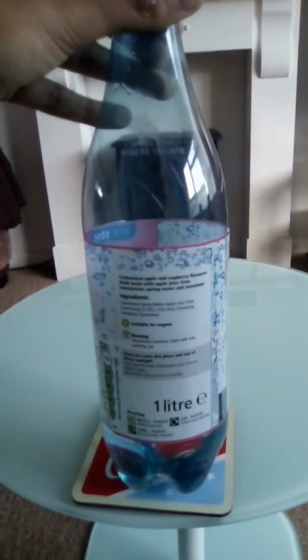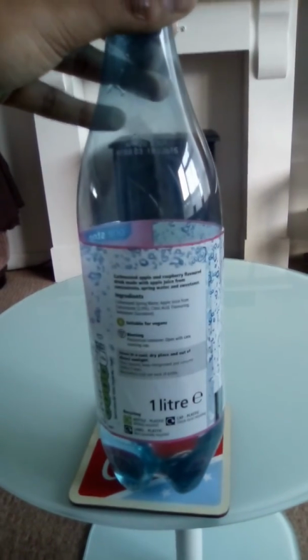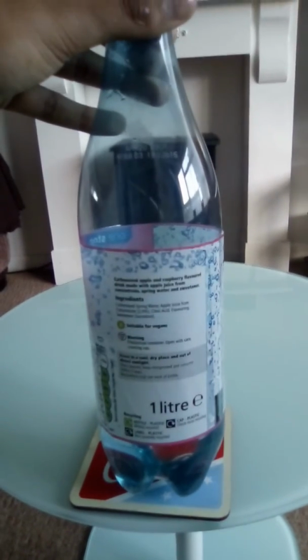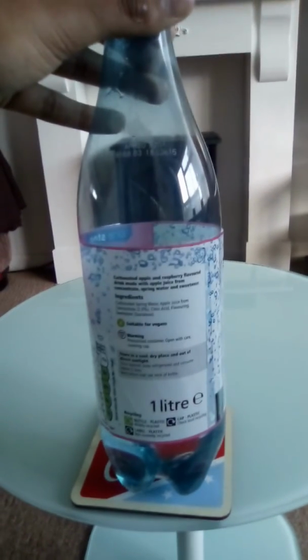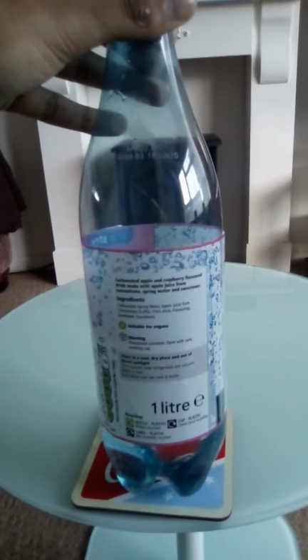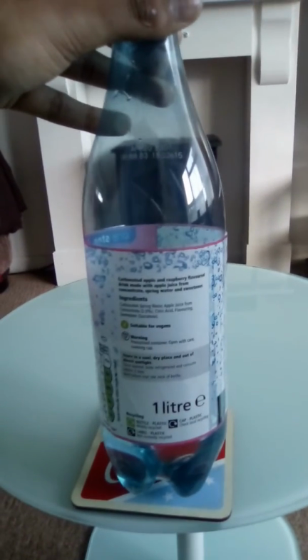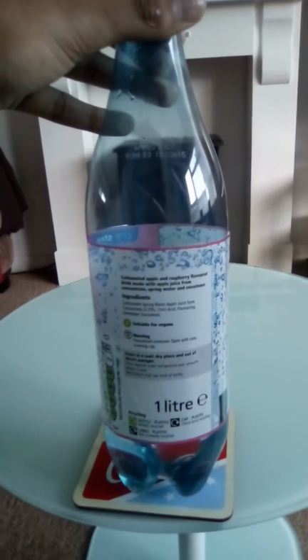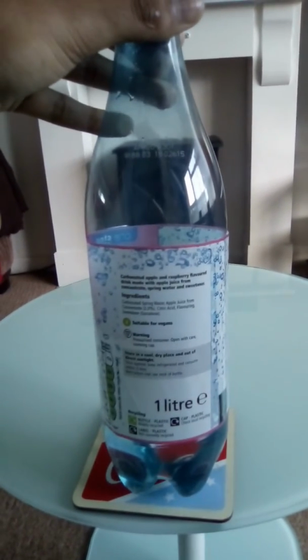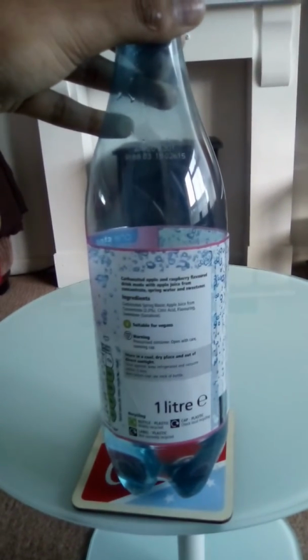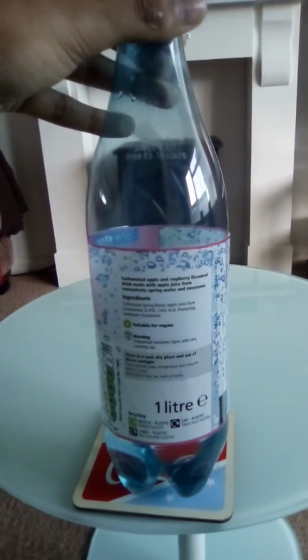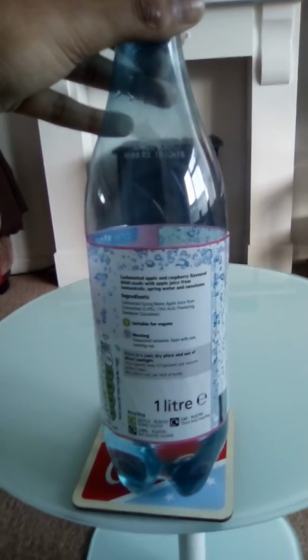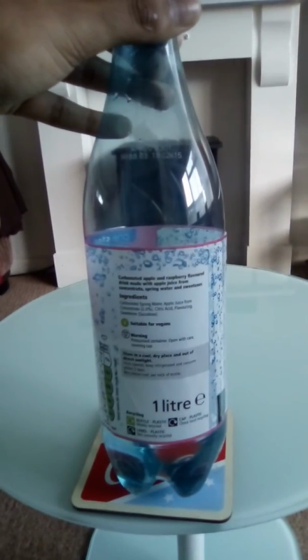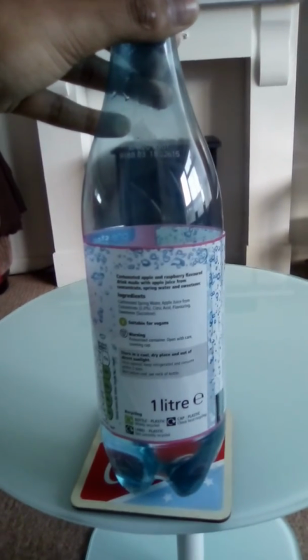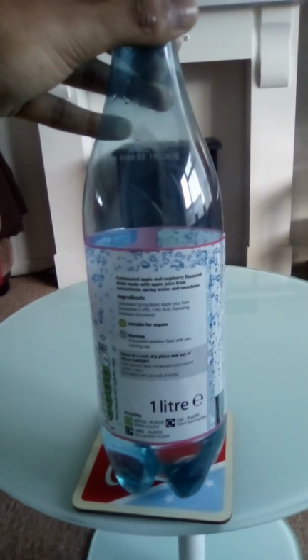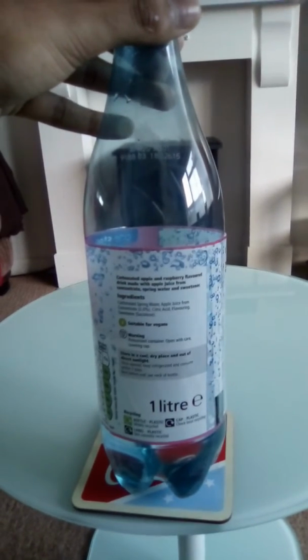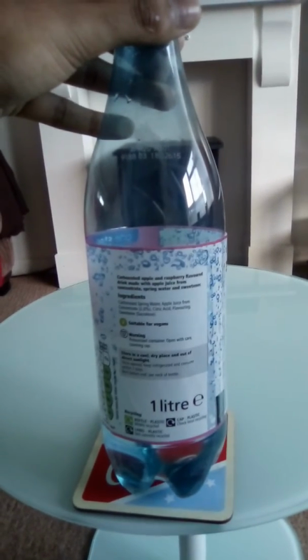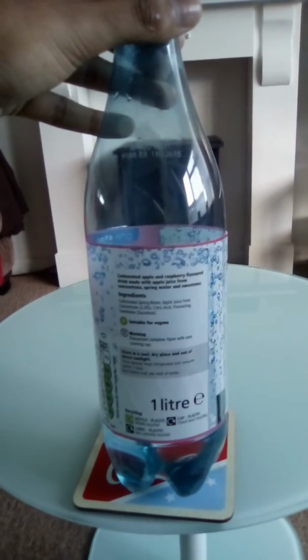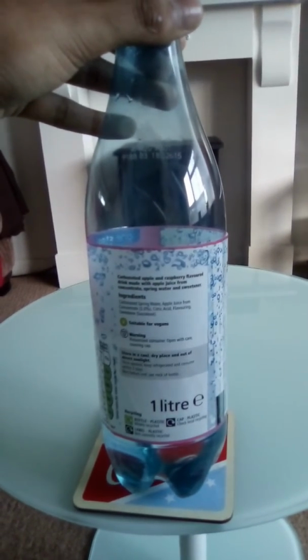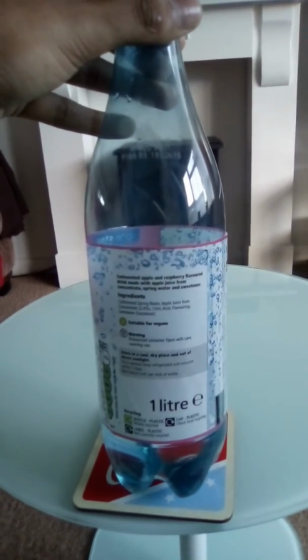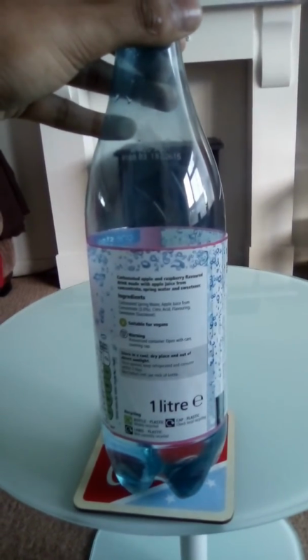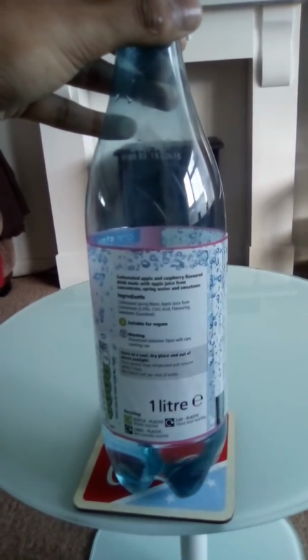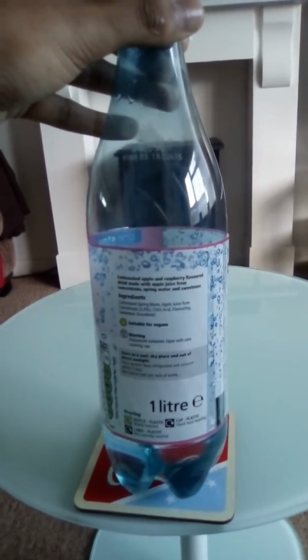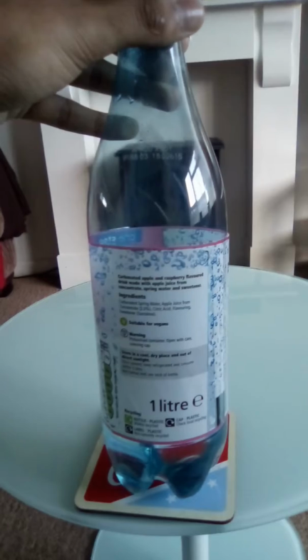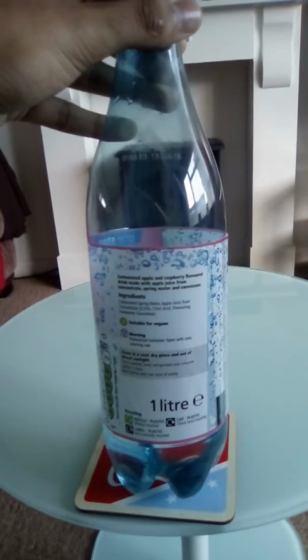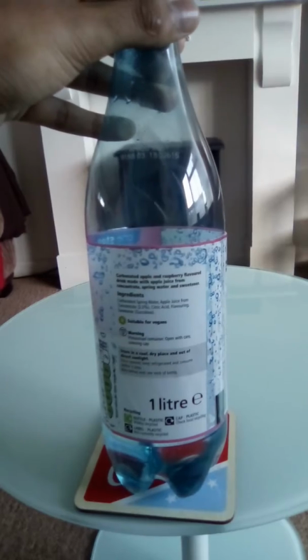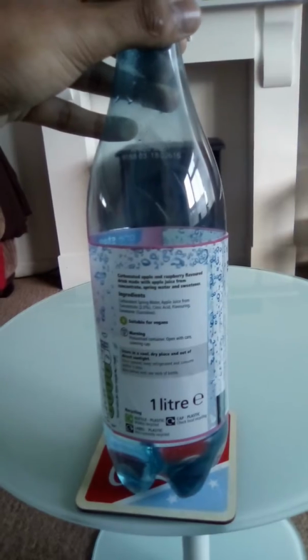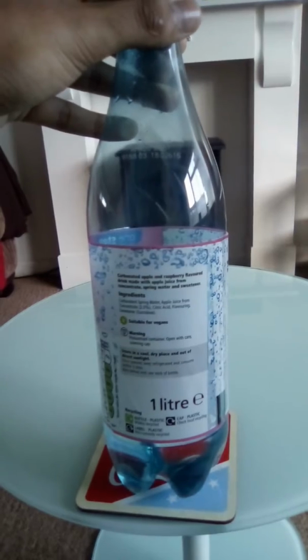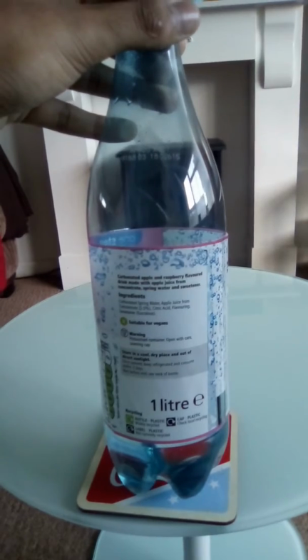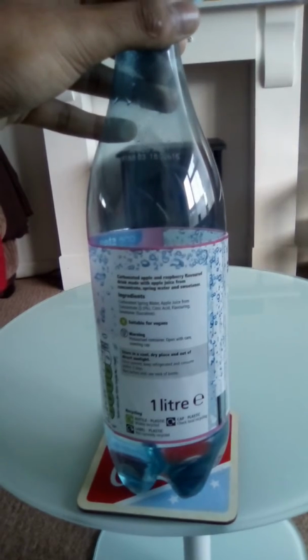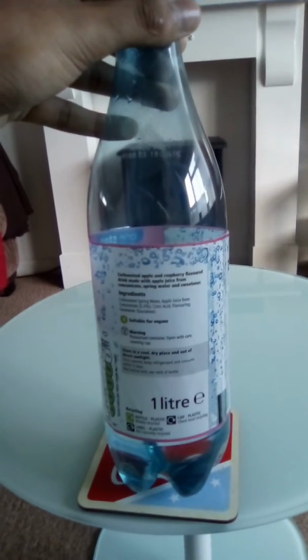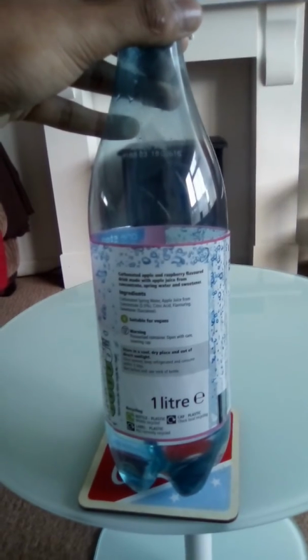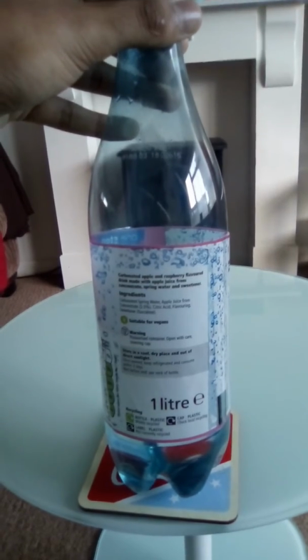The ingredients are just the usual carbonated spring water, apple juice concentrate.